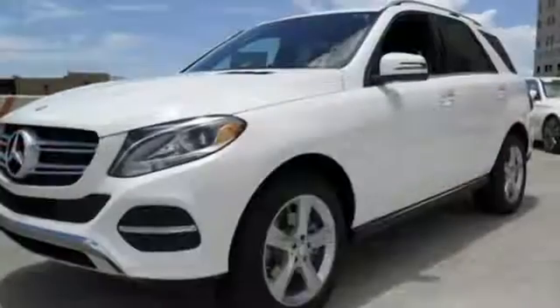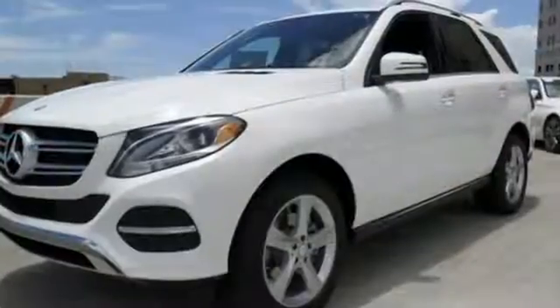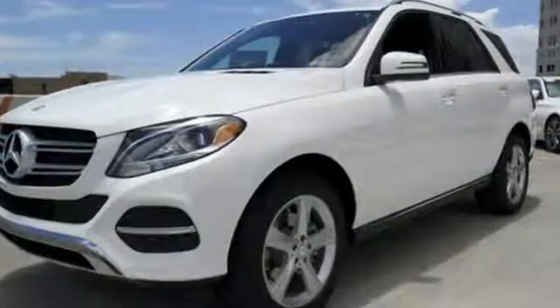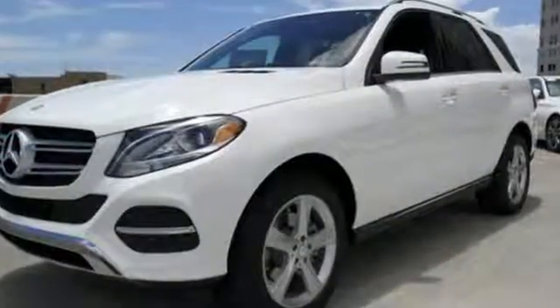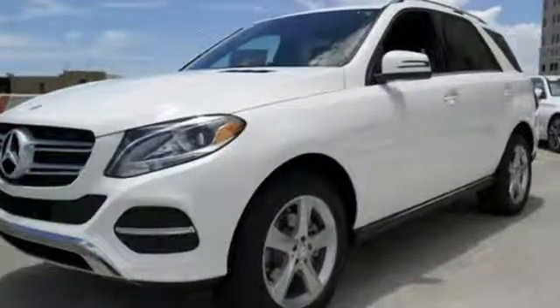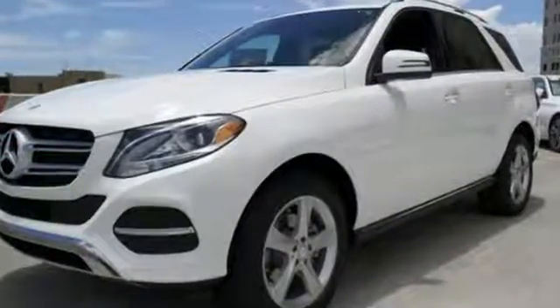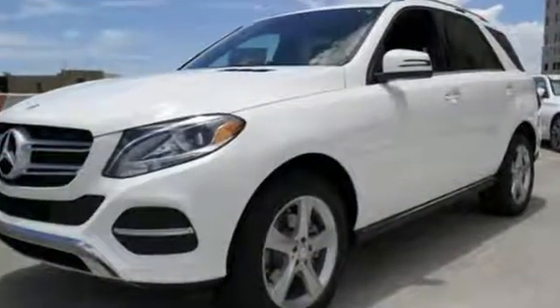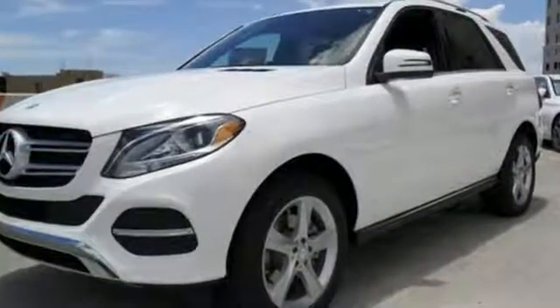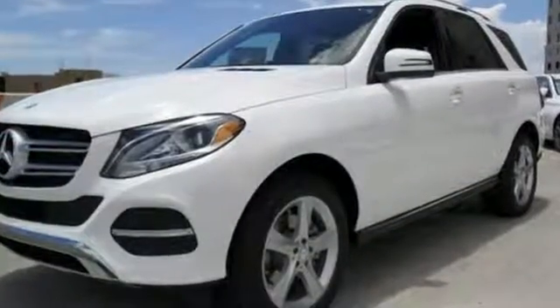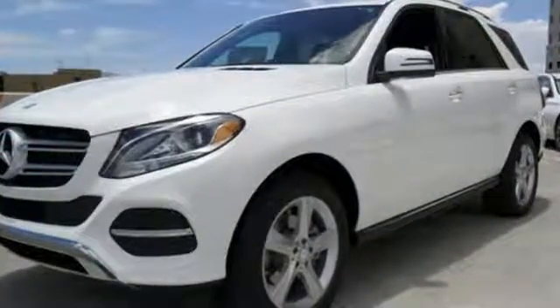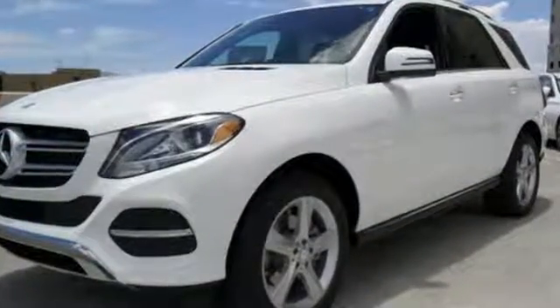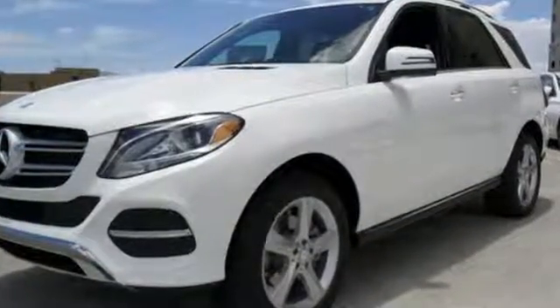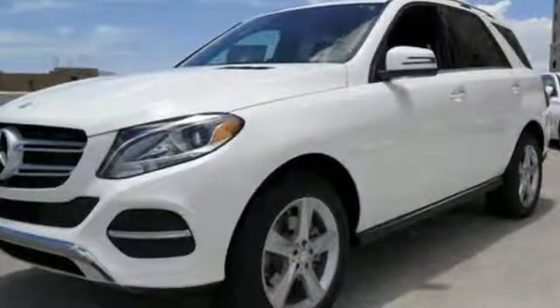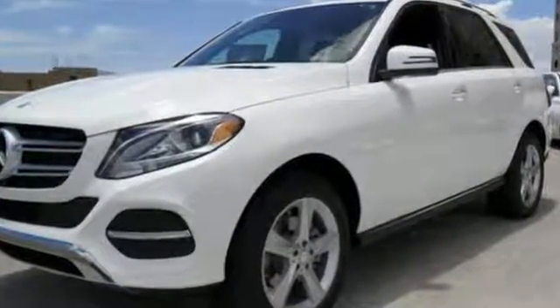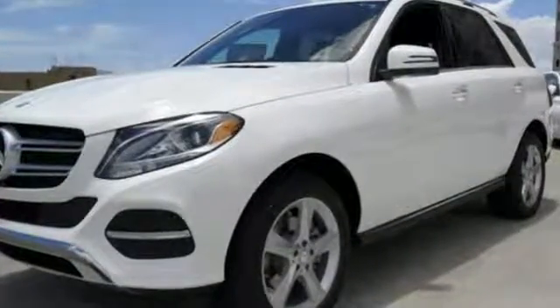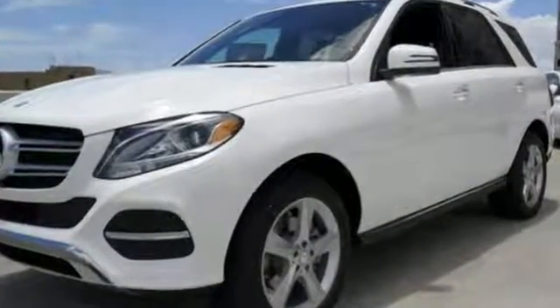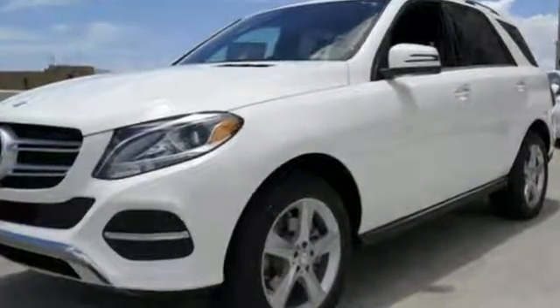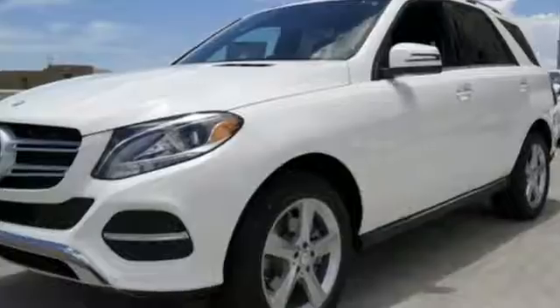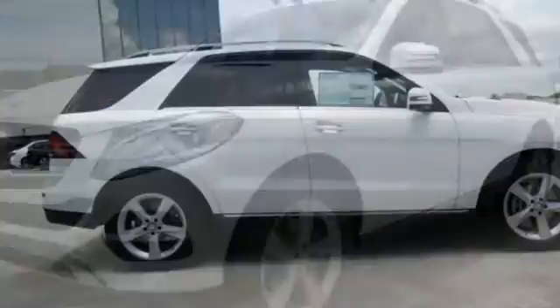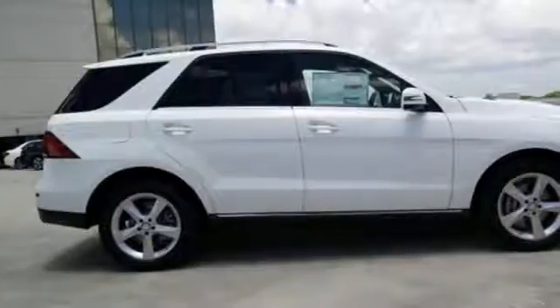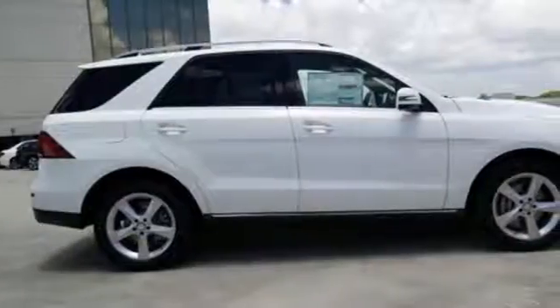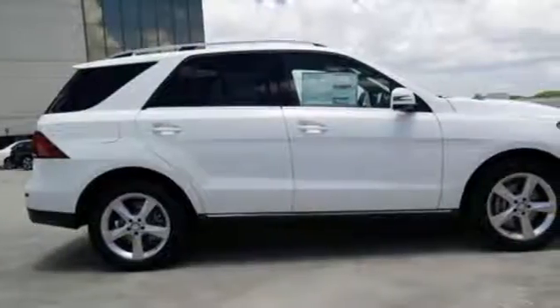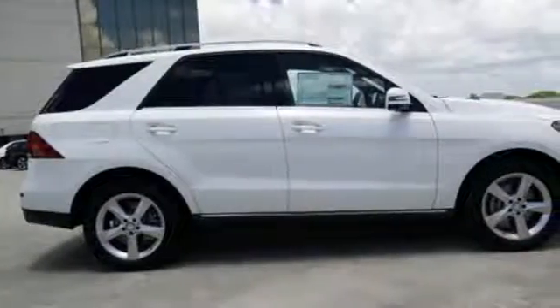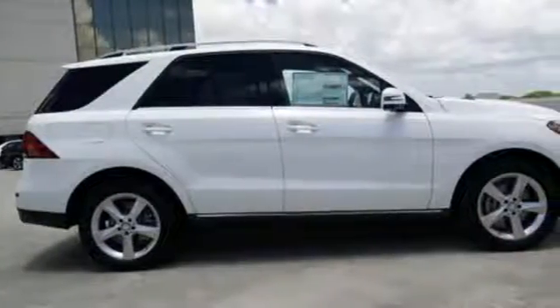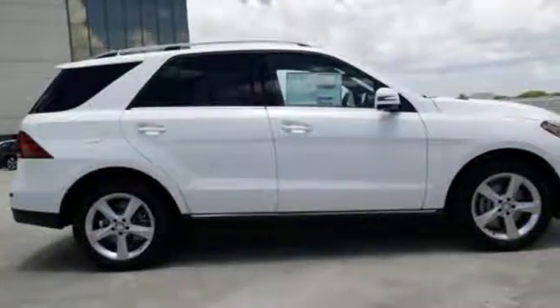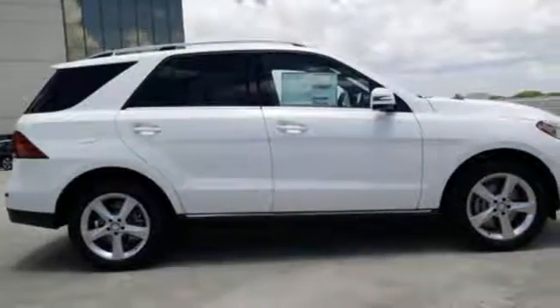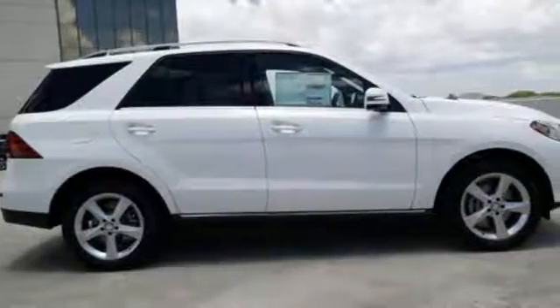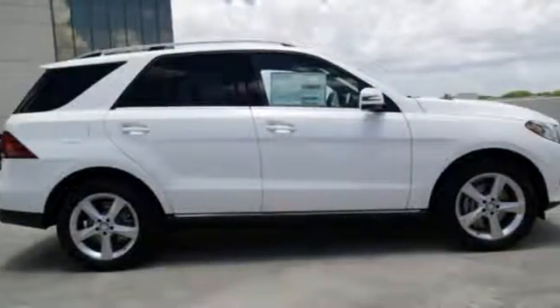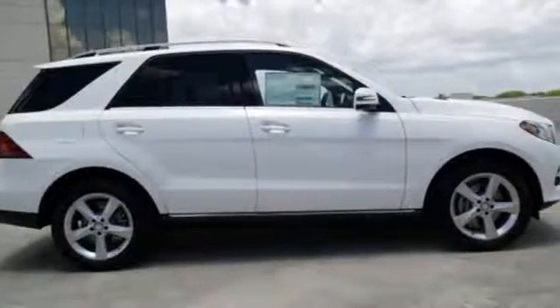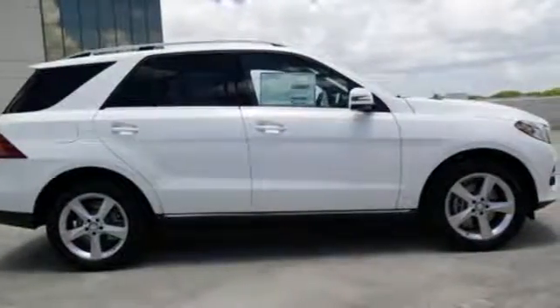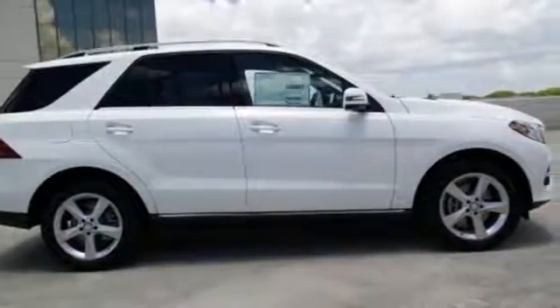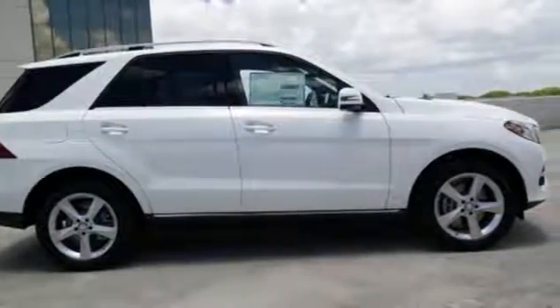With its reshaped grille, larger intakes on the front bumper, and sculpted fenders, this GLE Class garners instant respect.